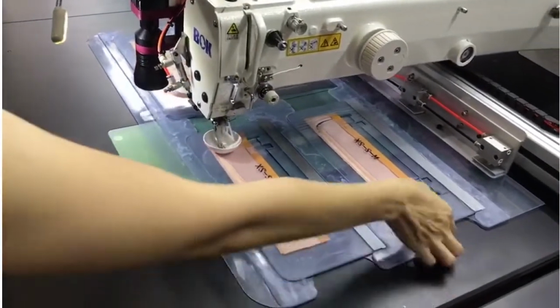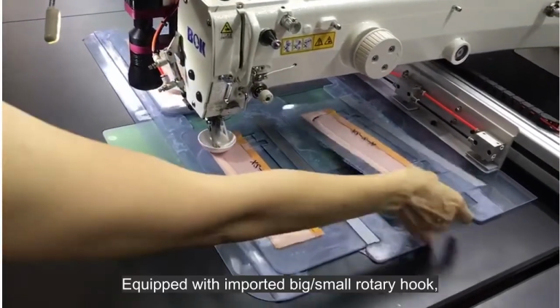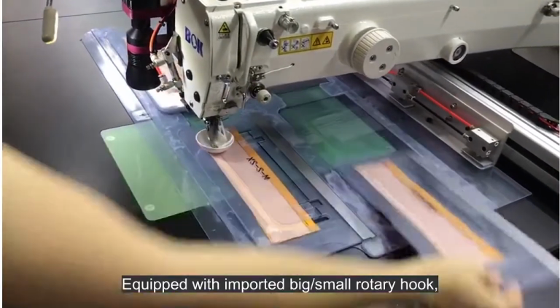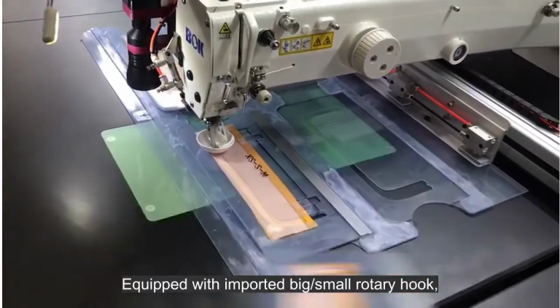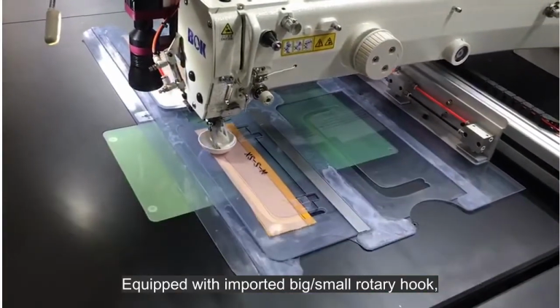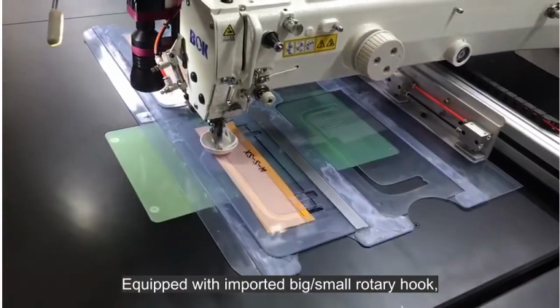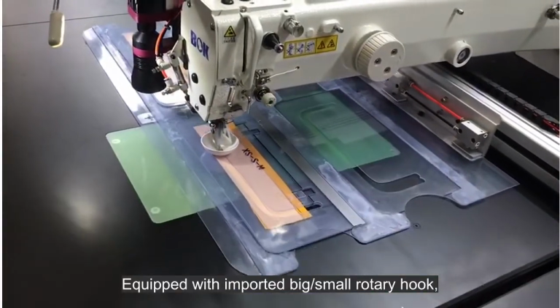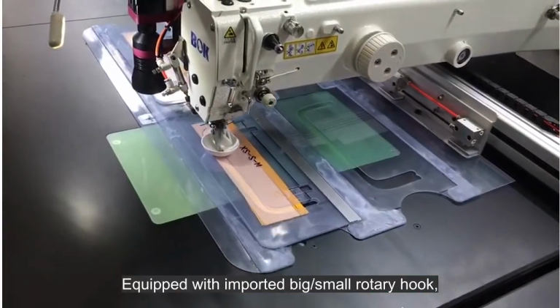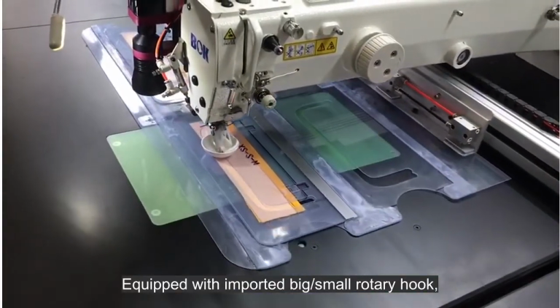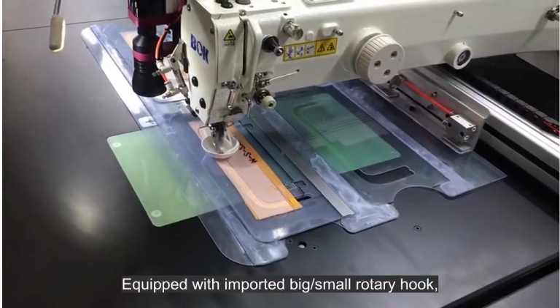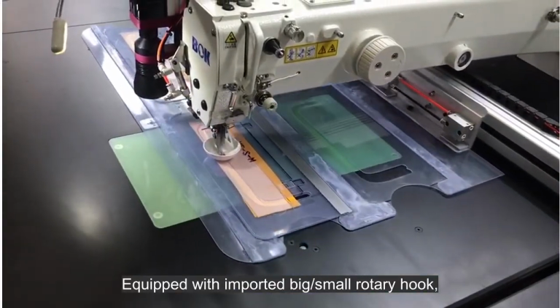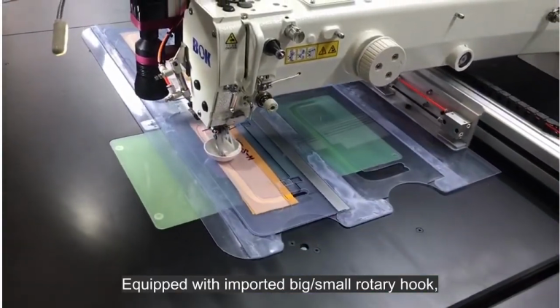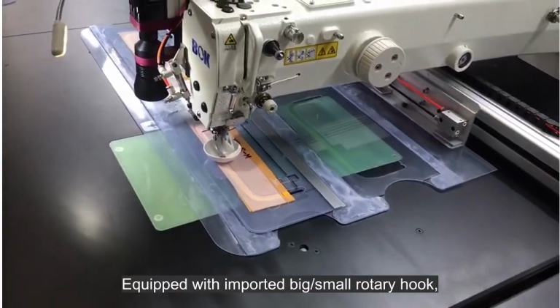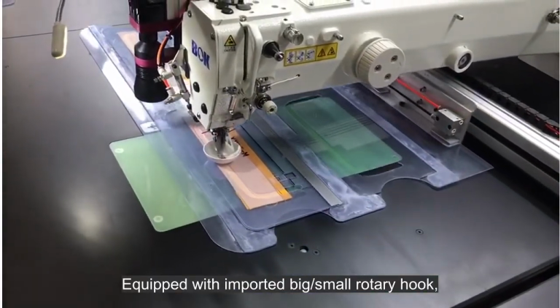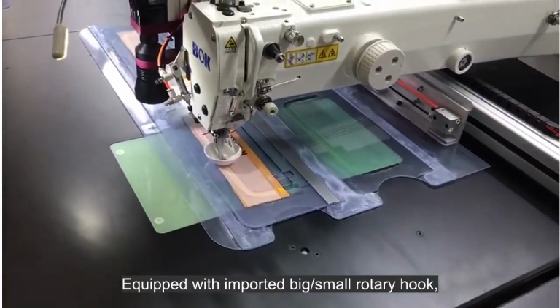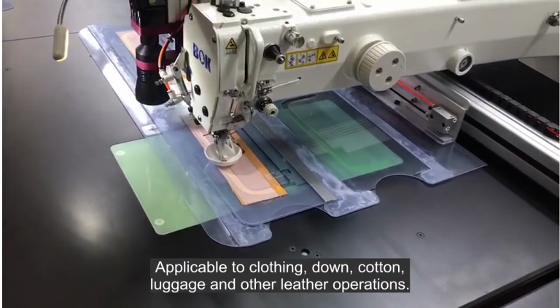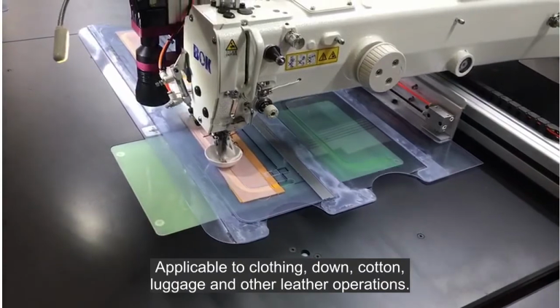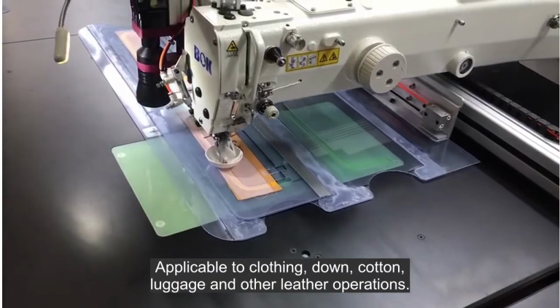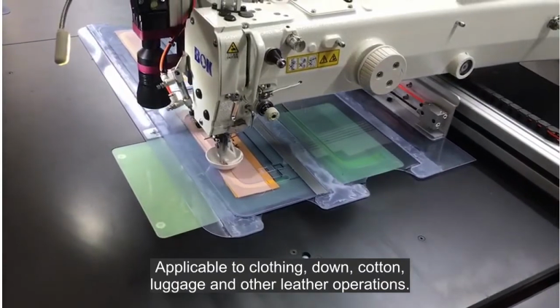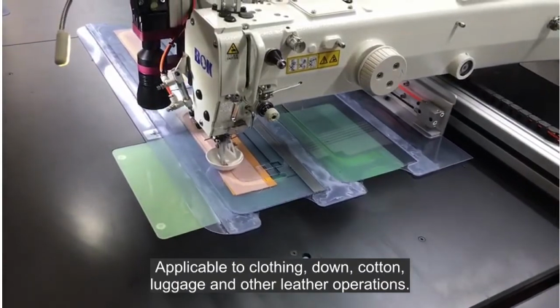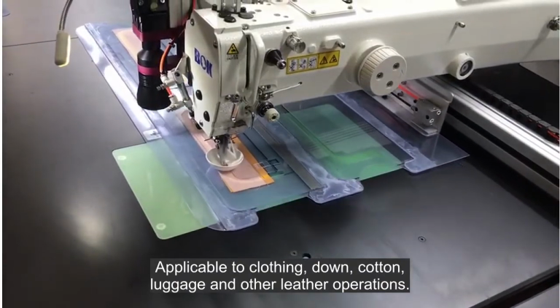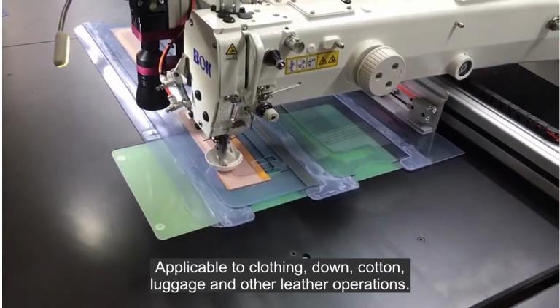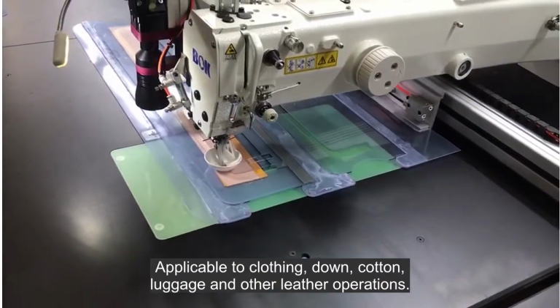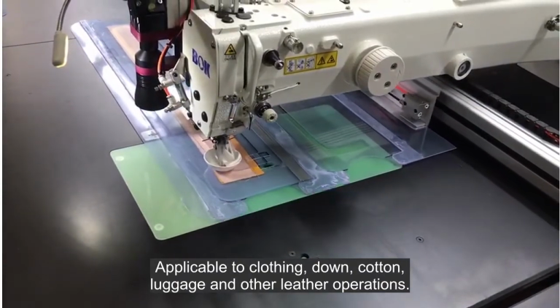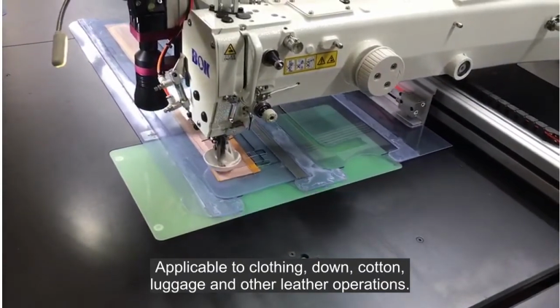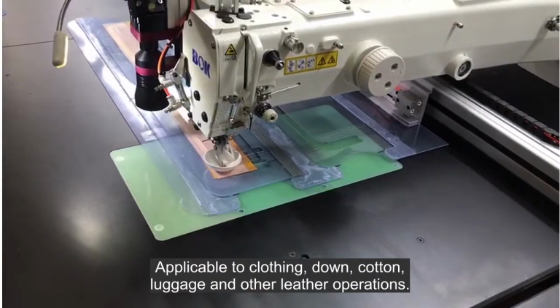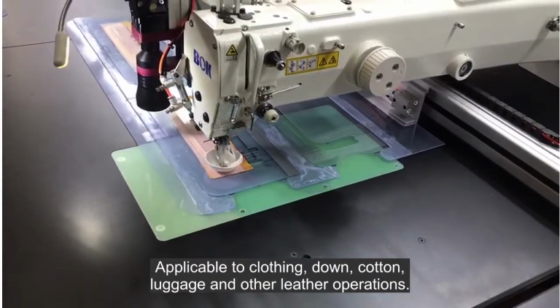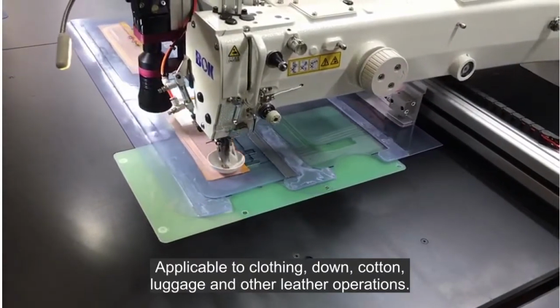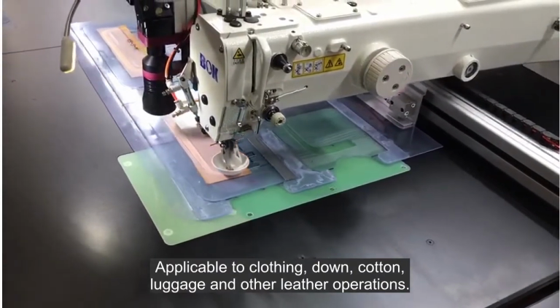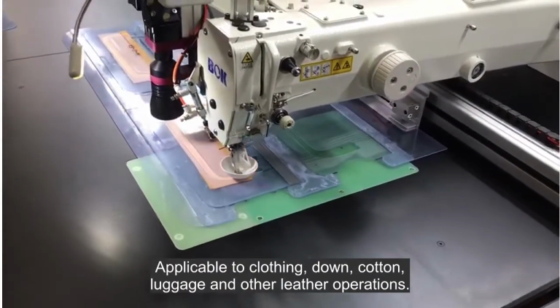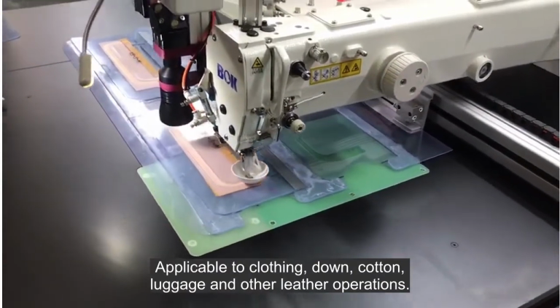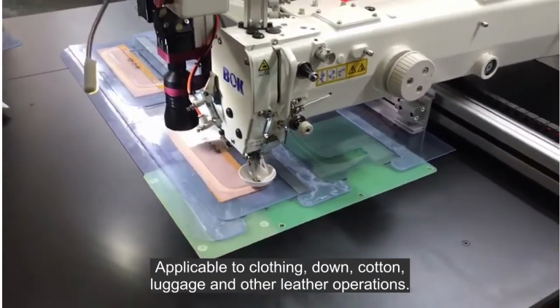Equipped with imported Big and Small Rotary Hook. Applicable to clothing, down, cotton, luggage, and other leather operations.